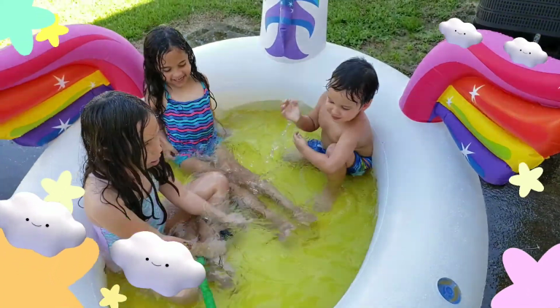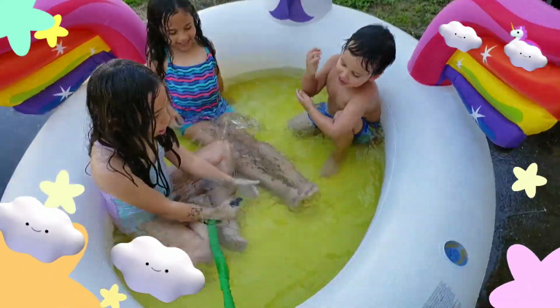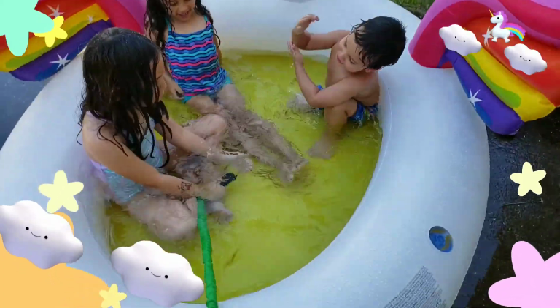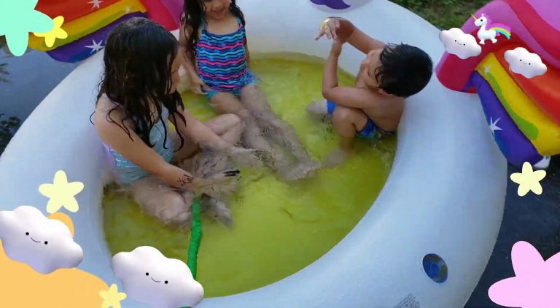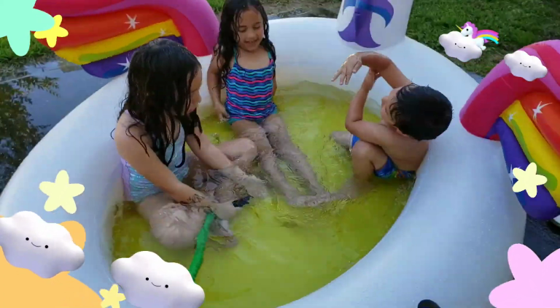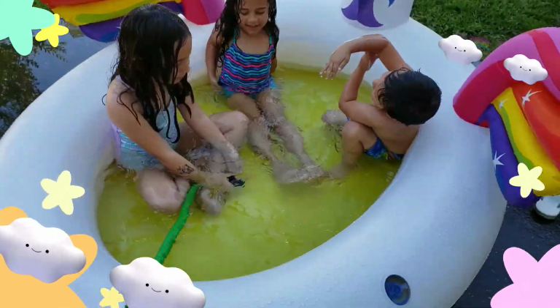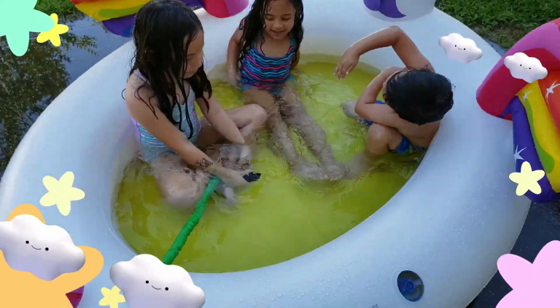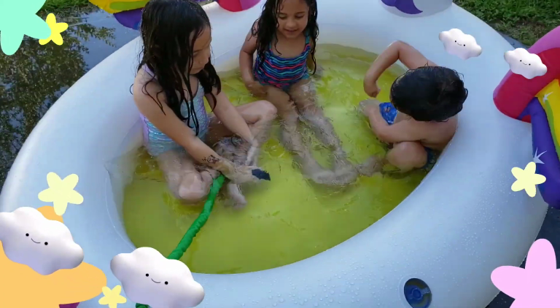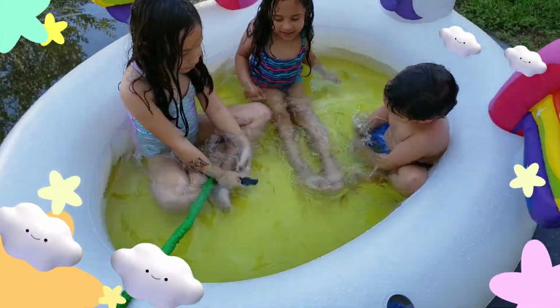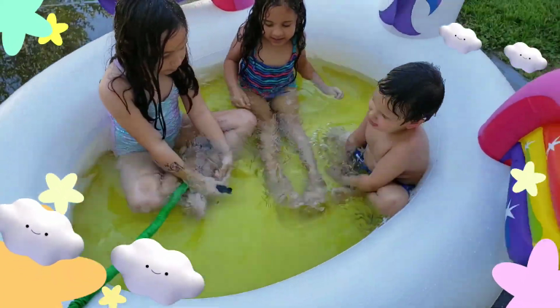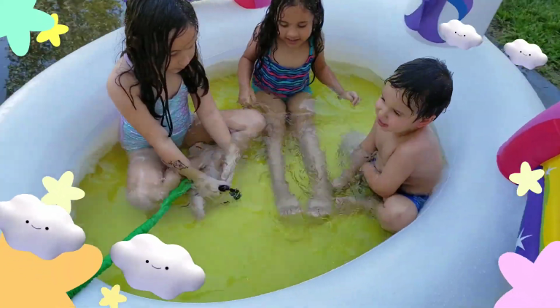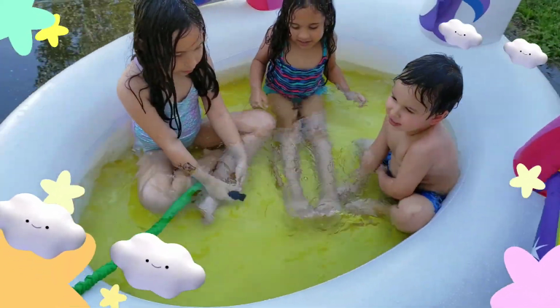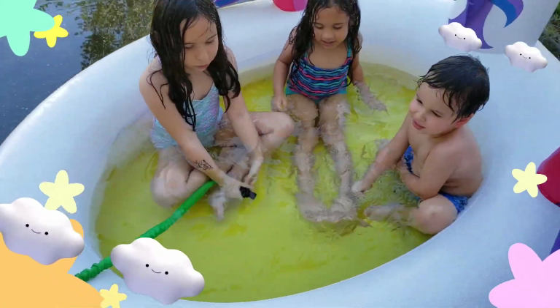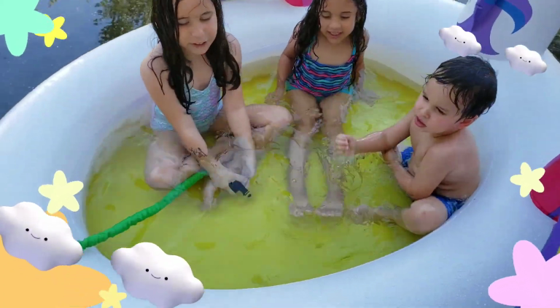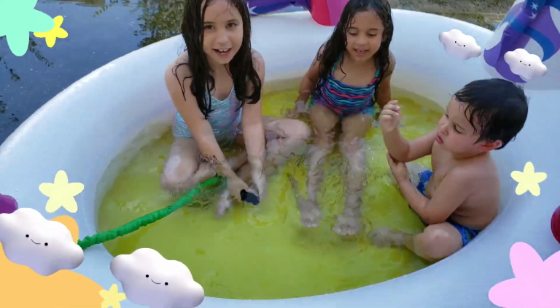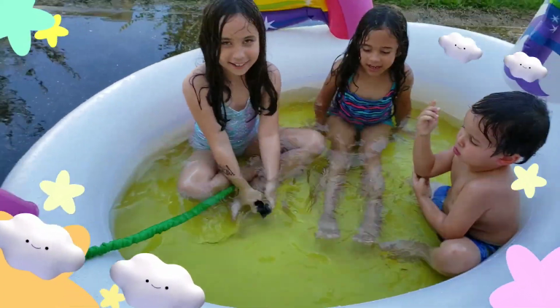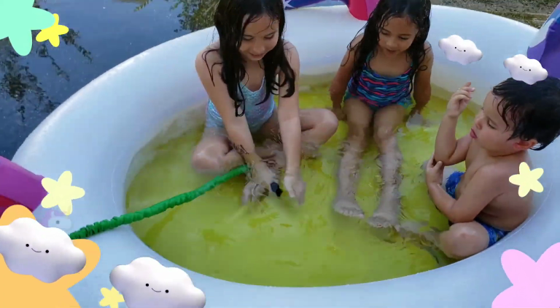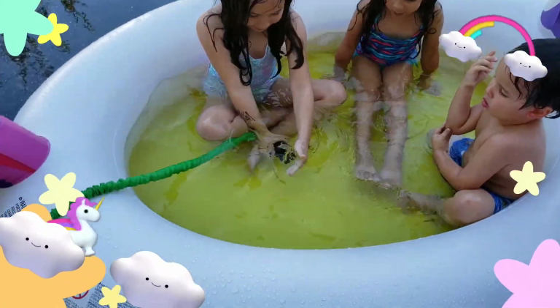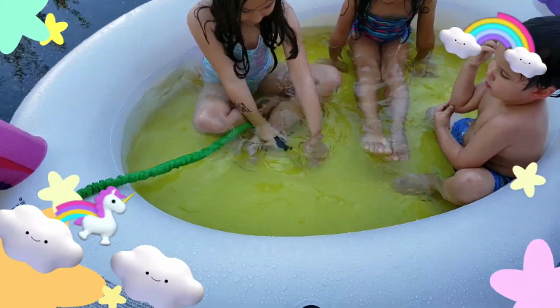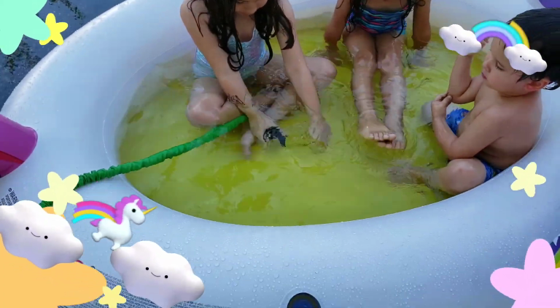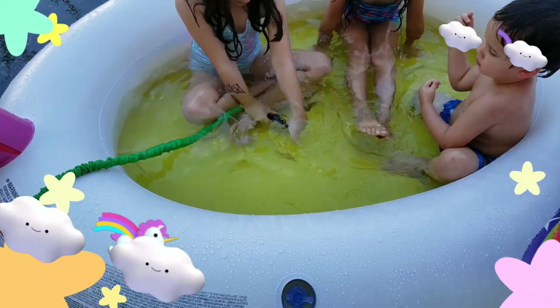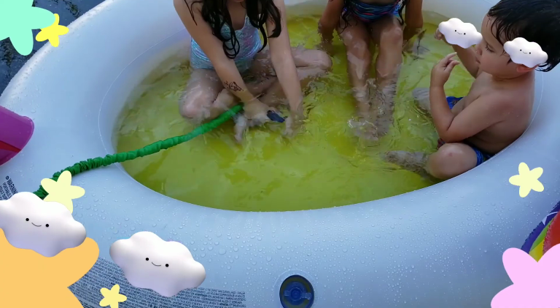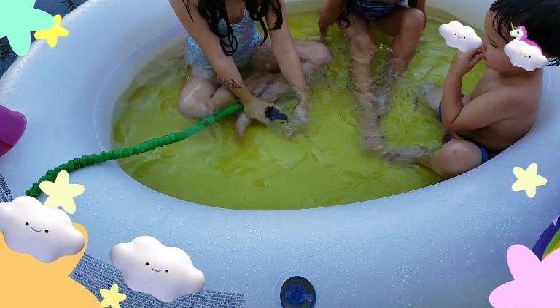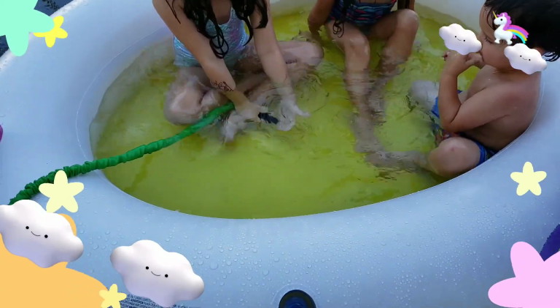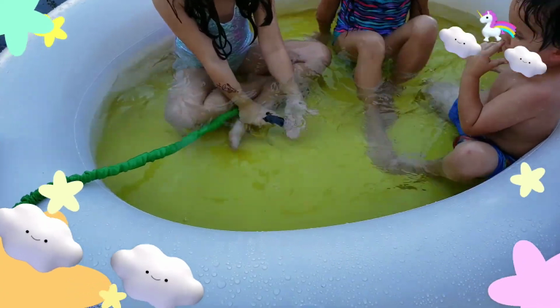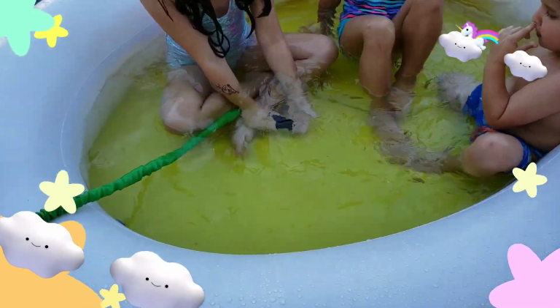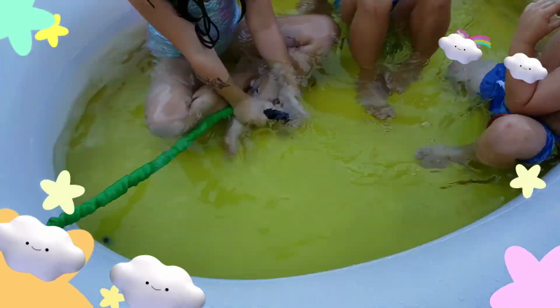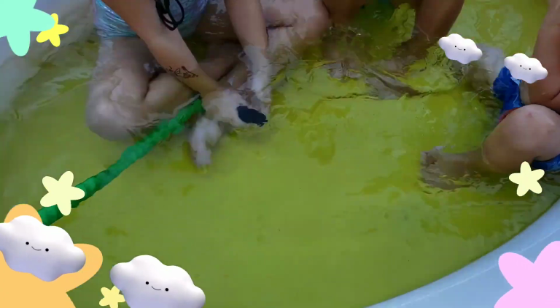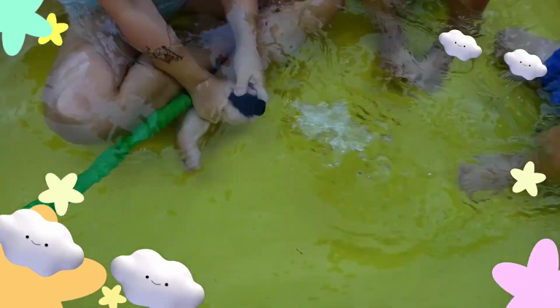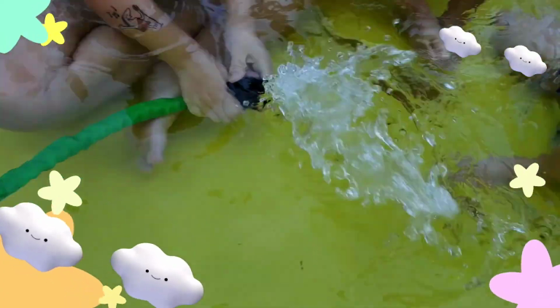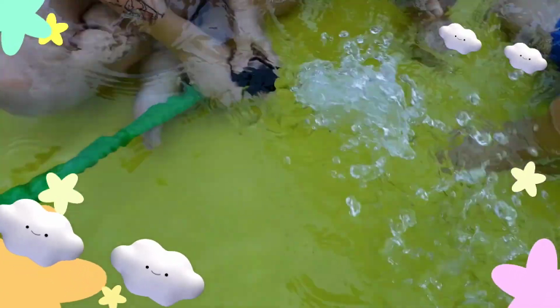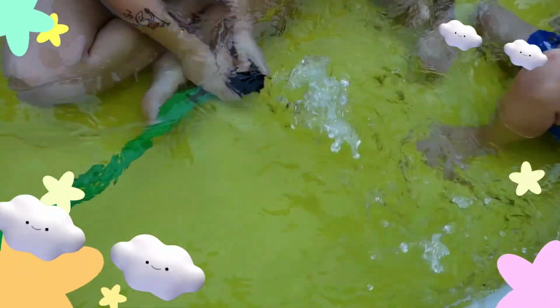So they're gonna fill the water up a little bit more.